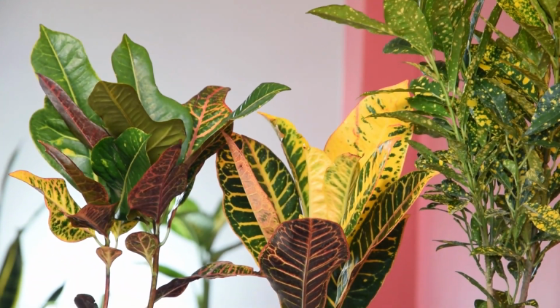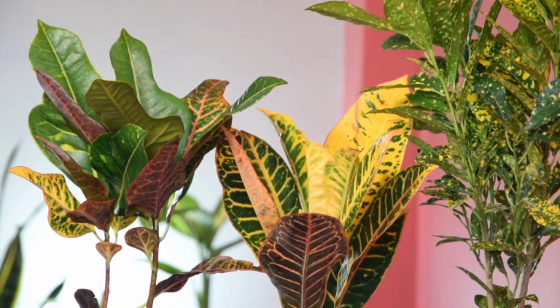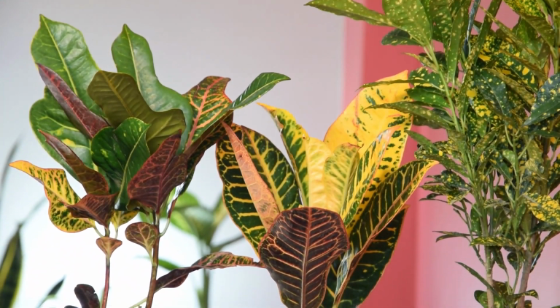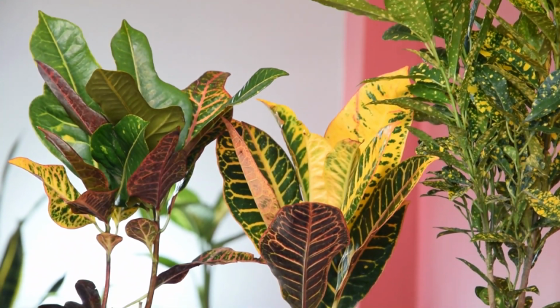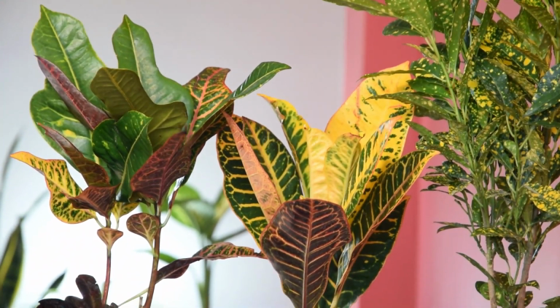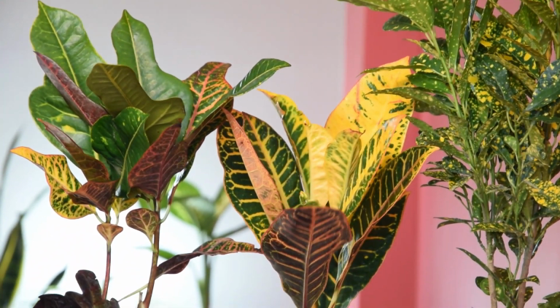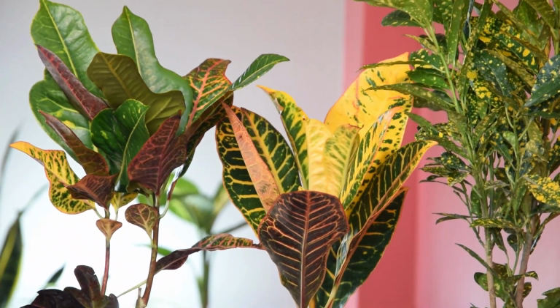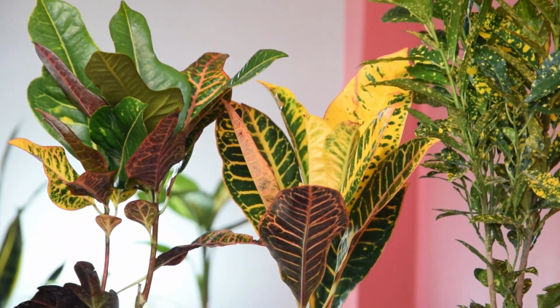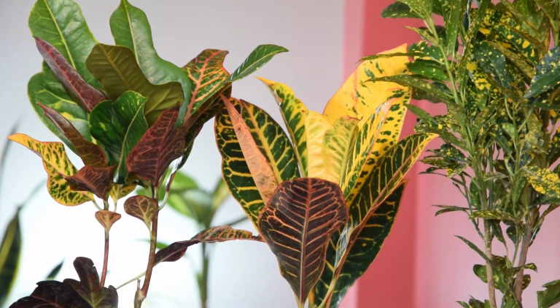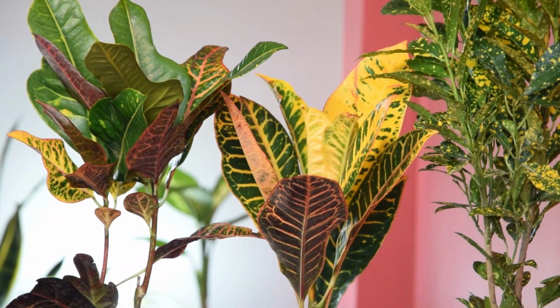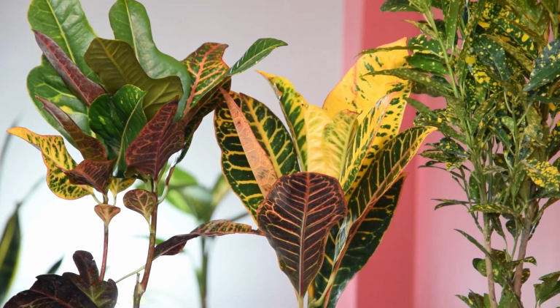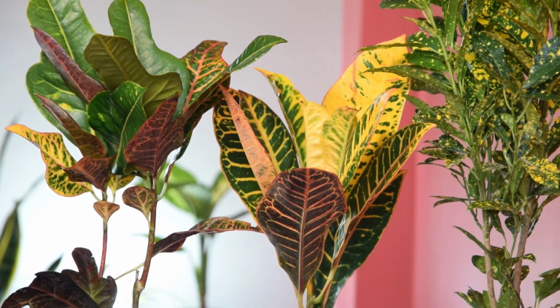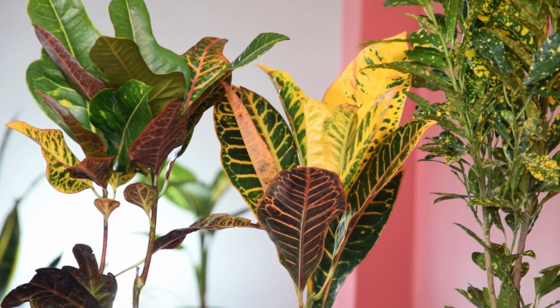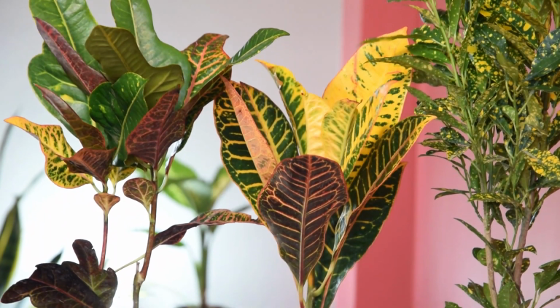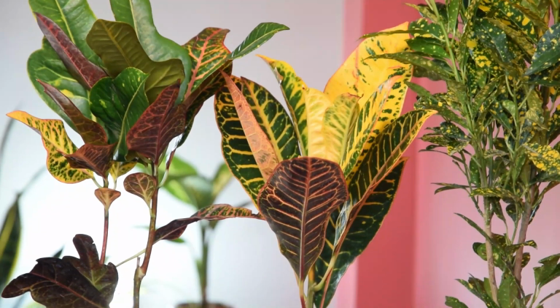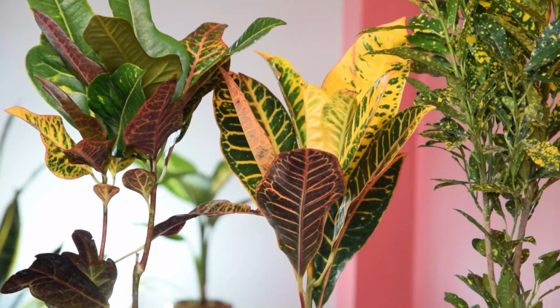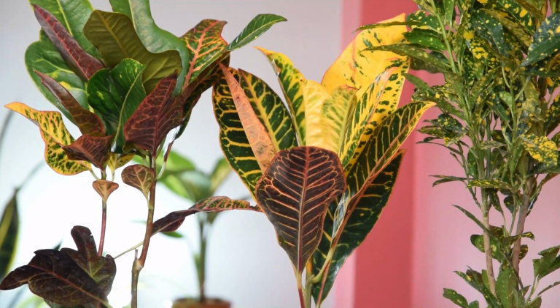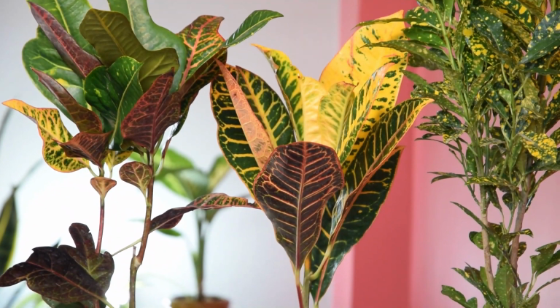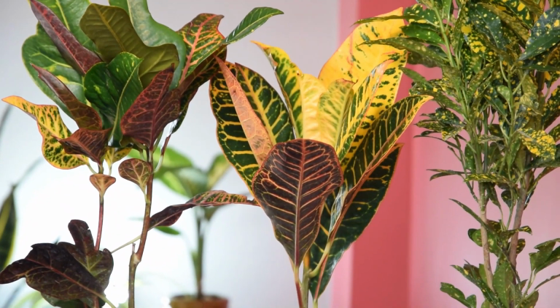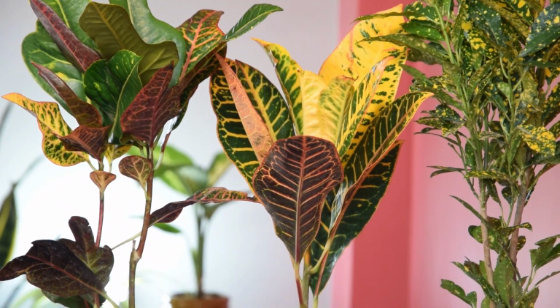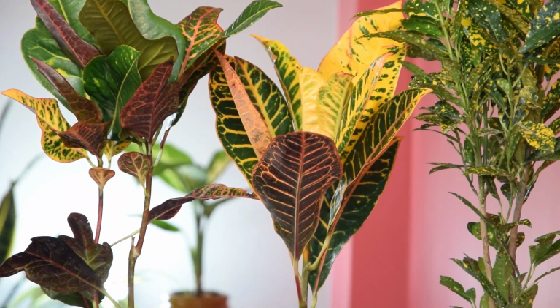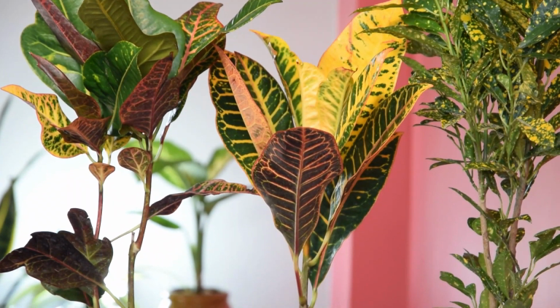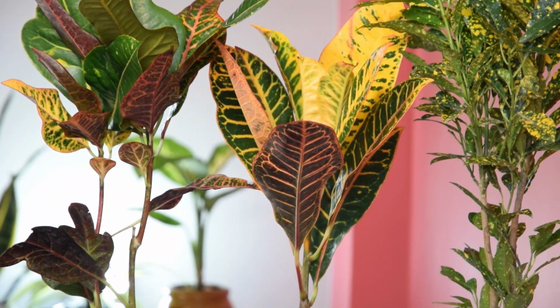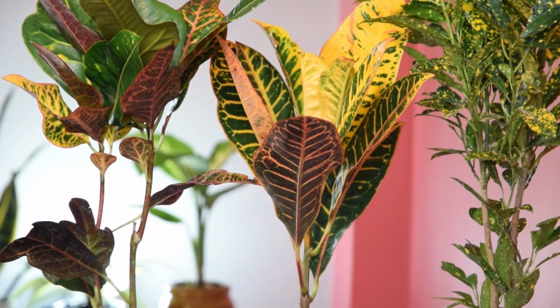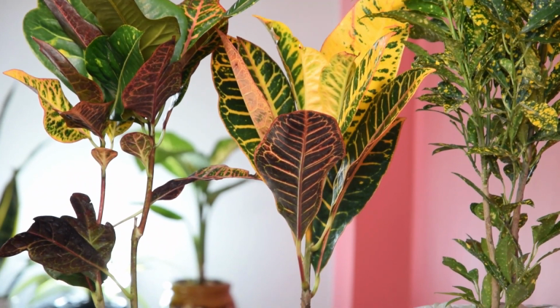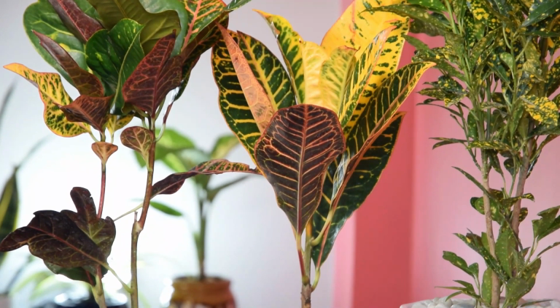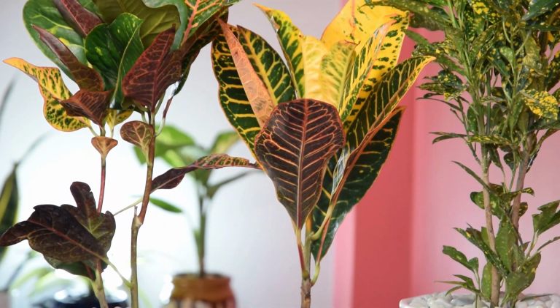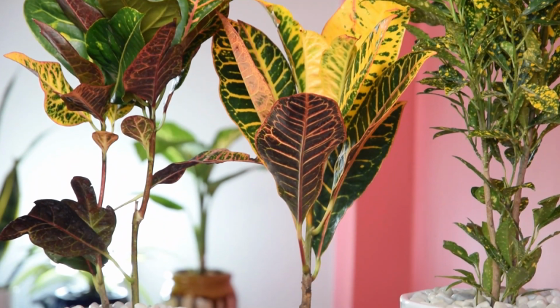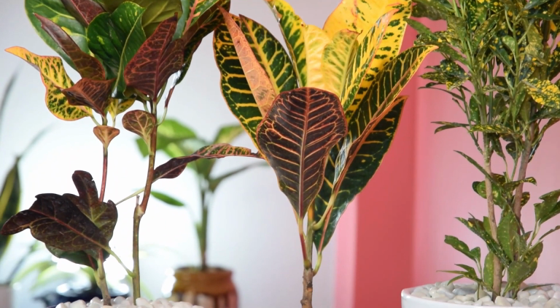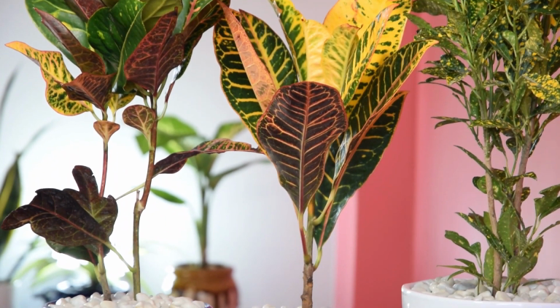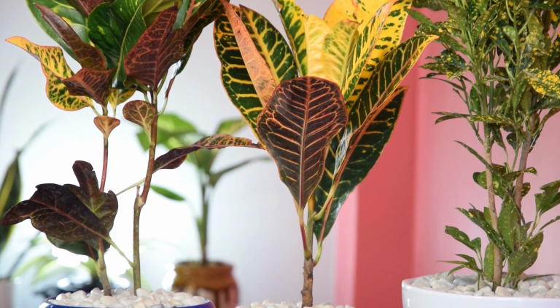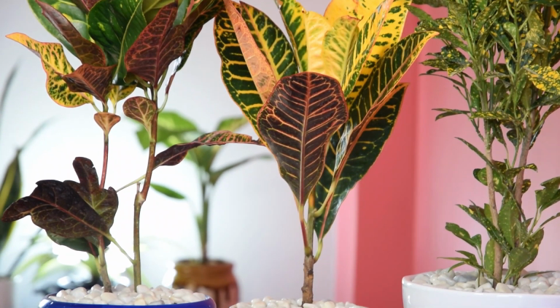With suitable soil, temperature, water, and light conditions, the plant will grow roots in 25 to 30 days.